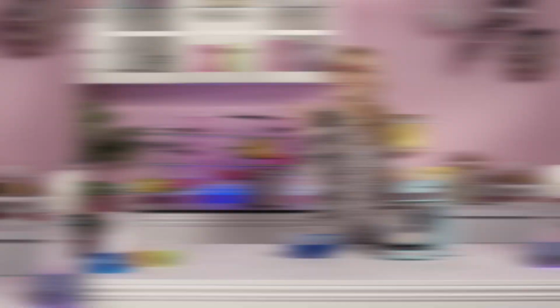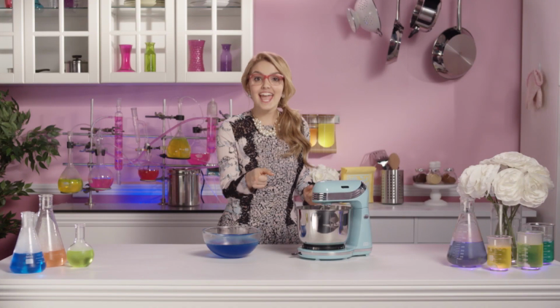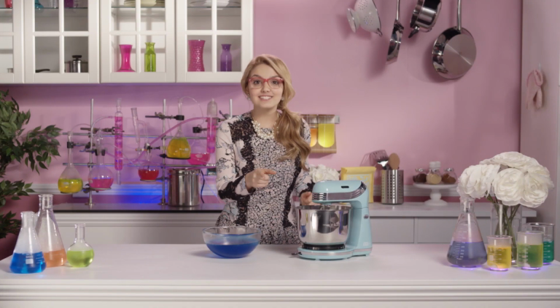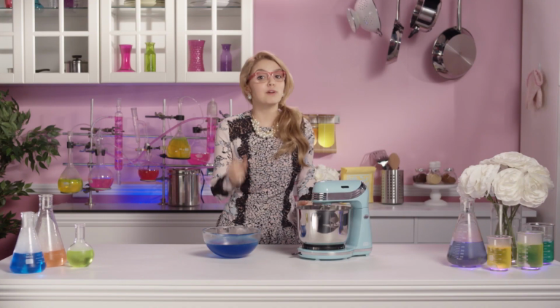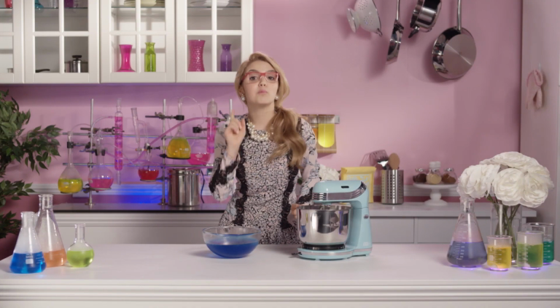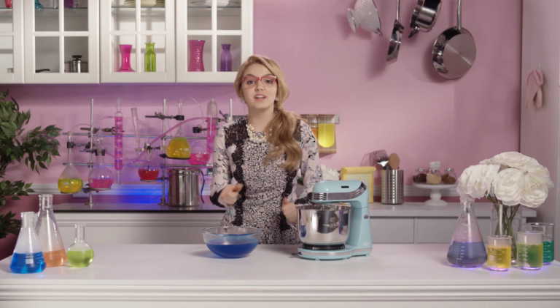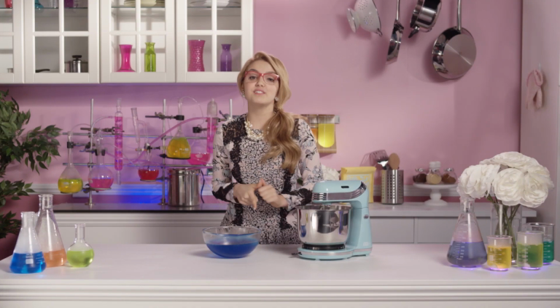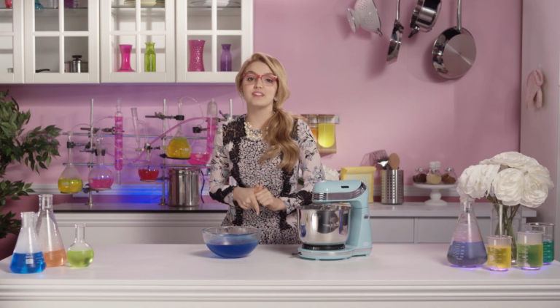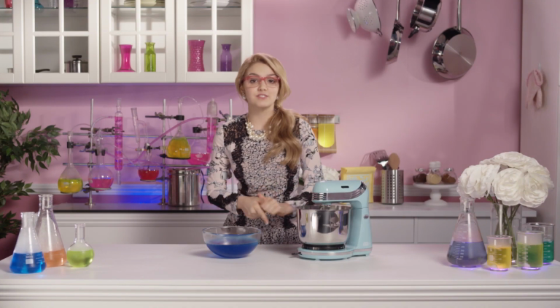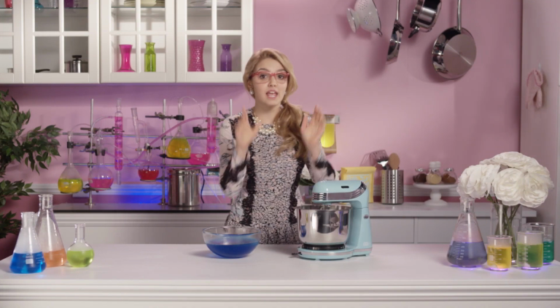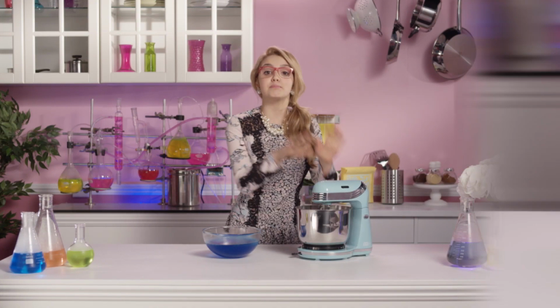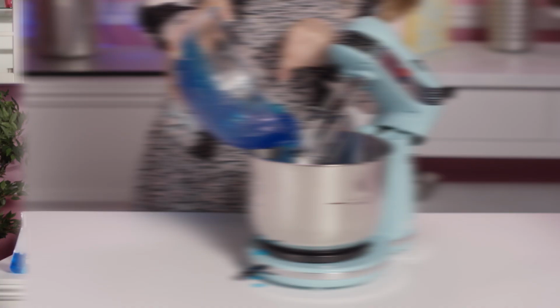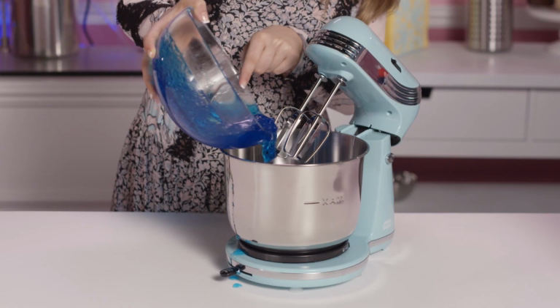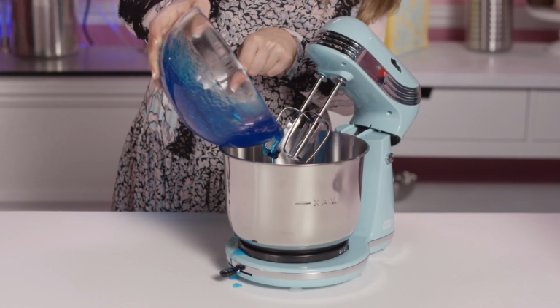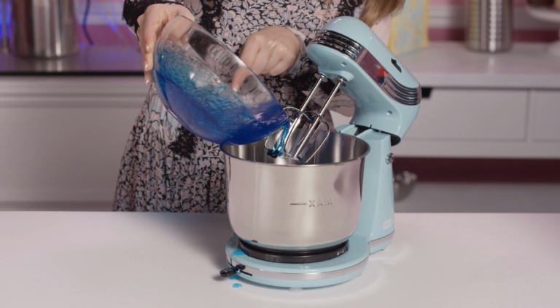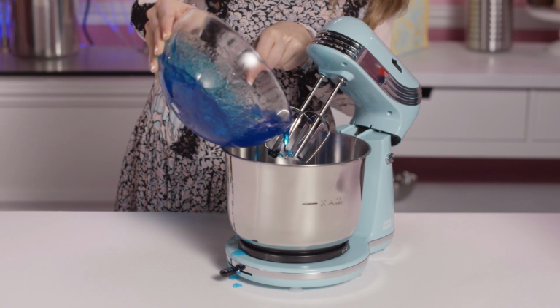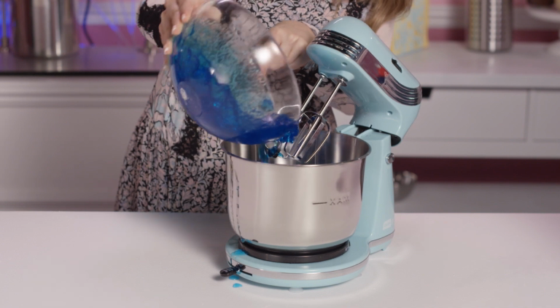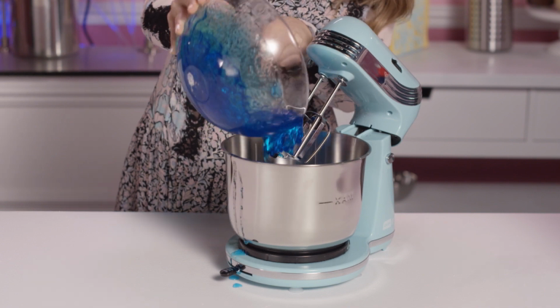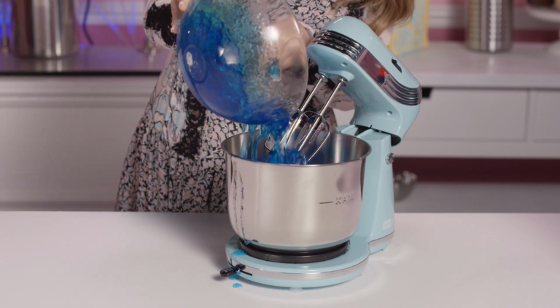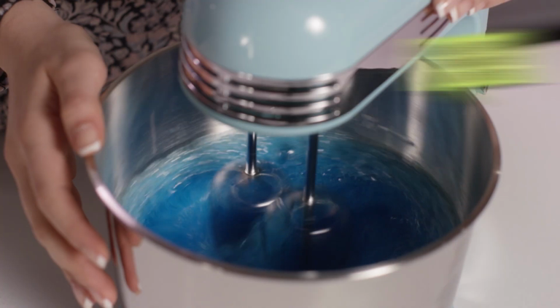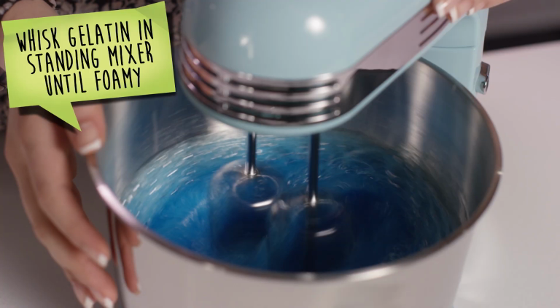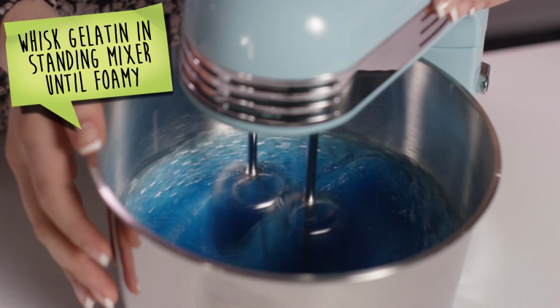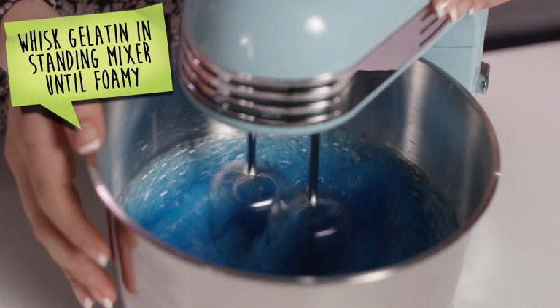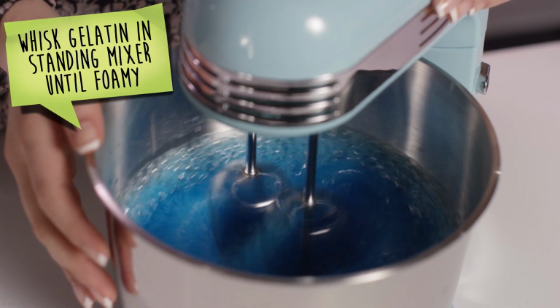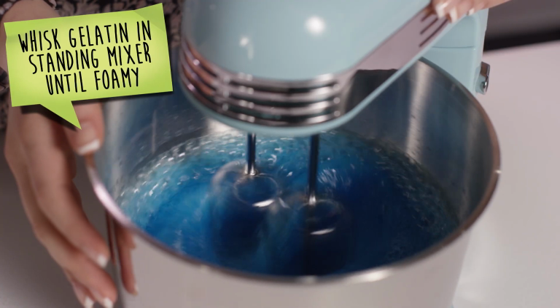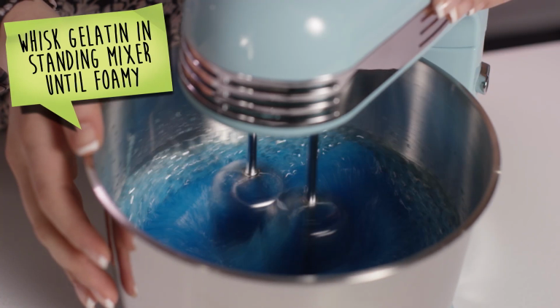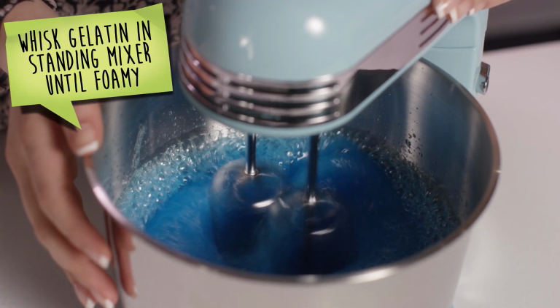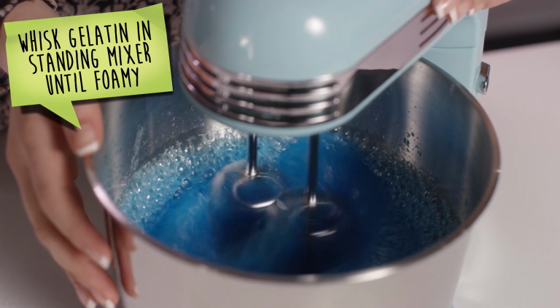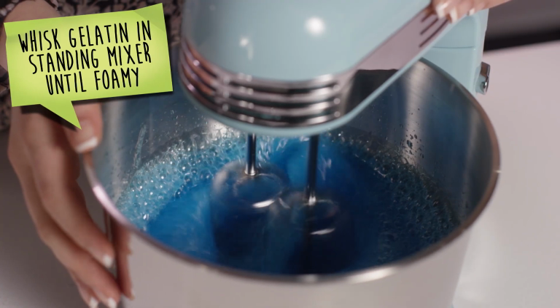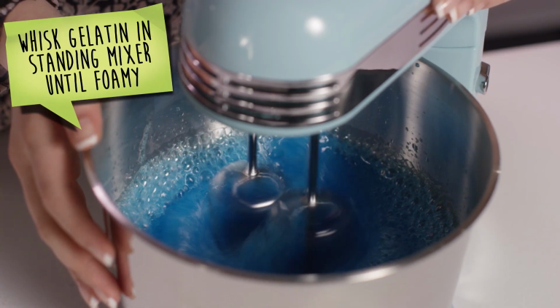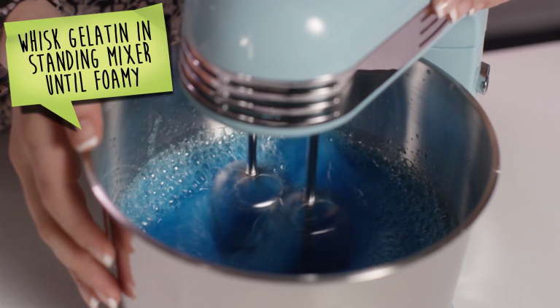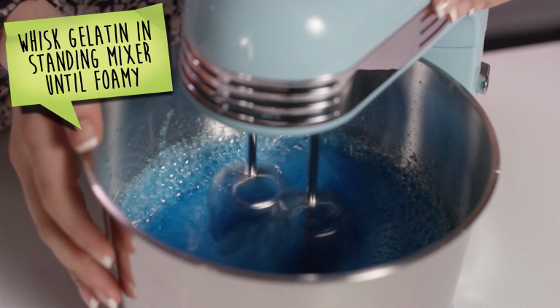Next, grab one of the flavors and place it into our standing mixer. Whisk the gelatin until it's nice and foamy.